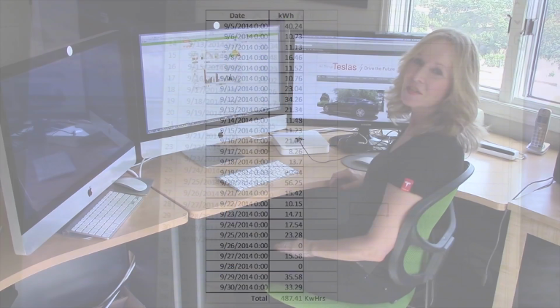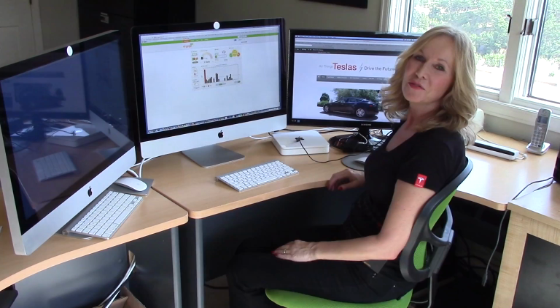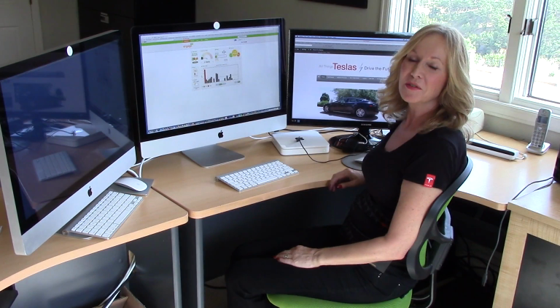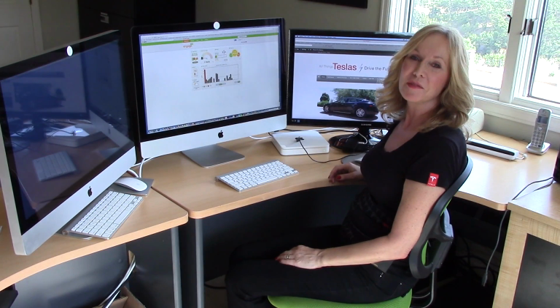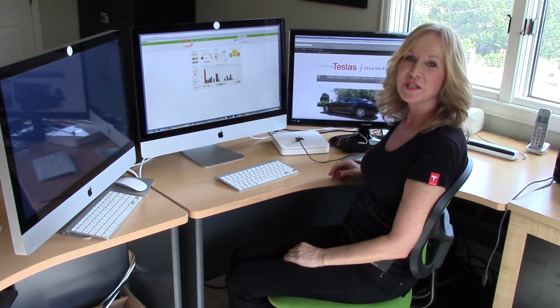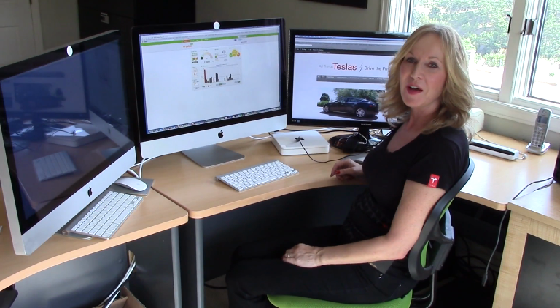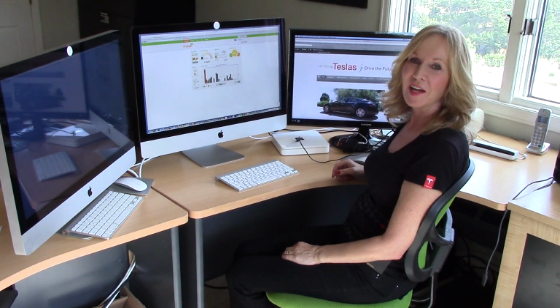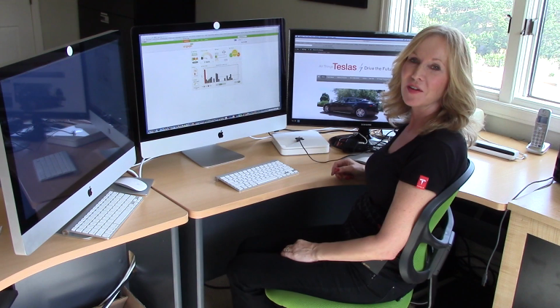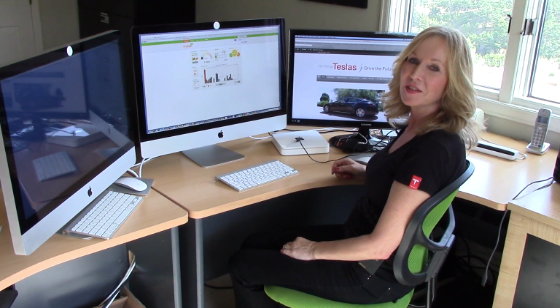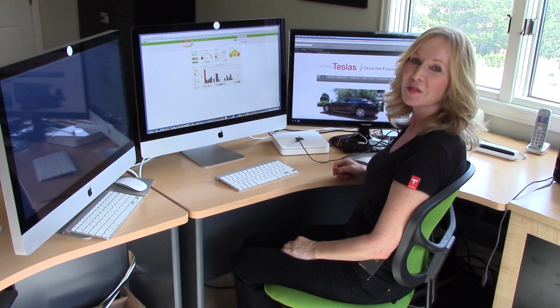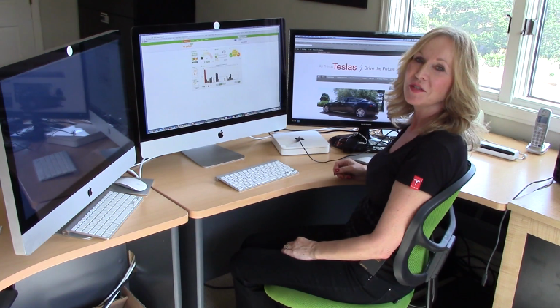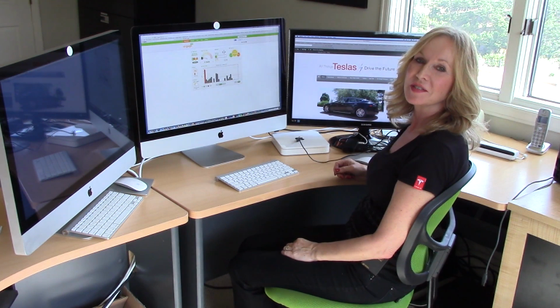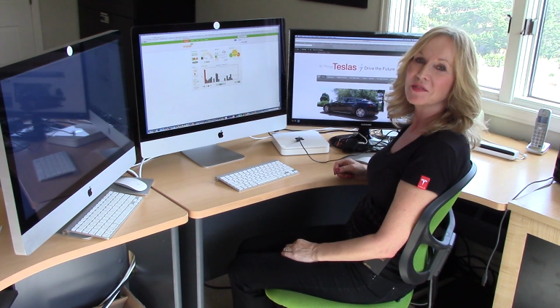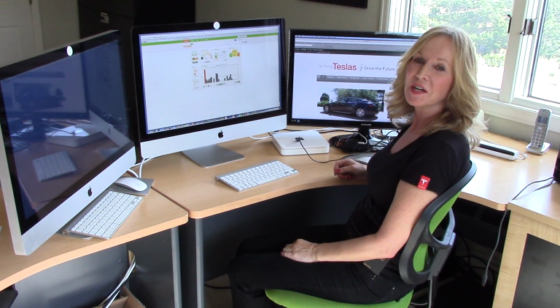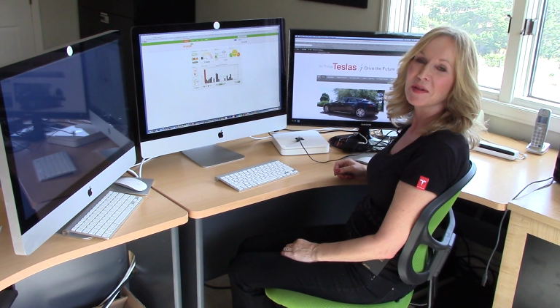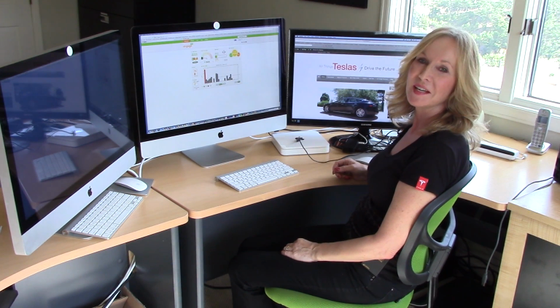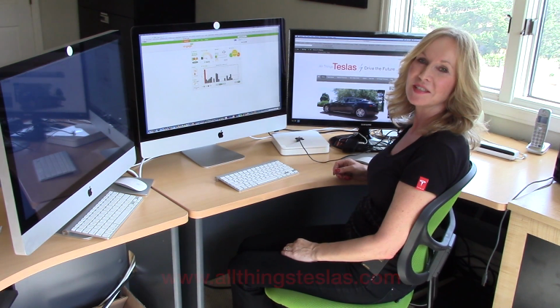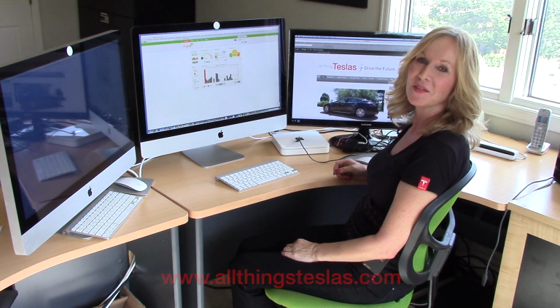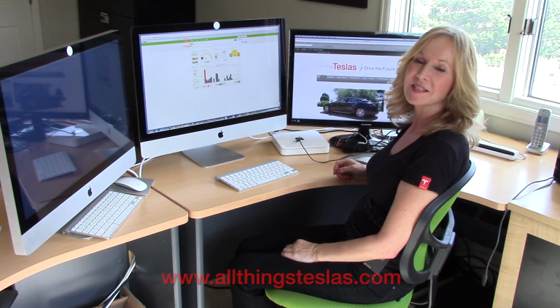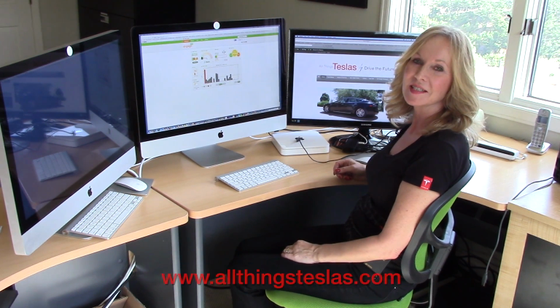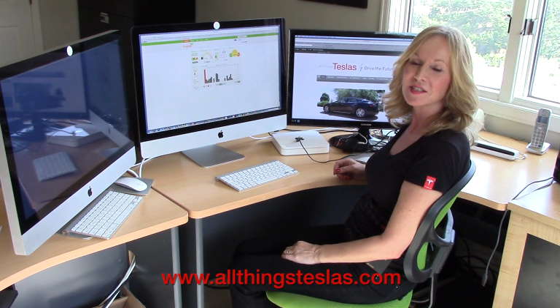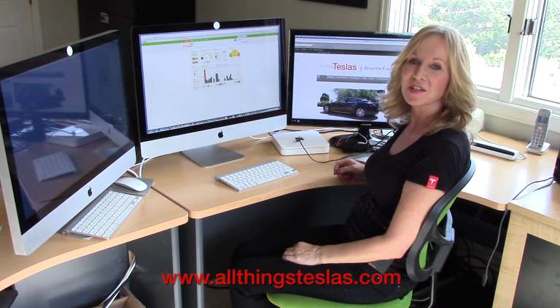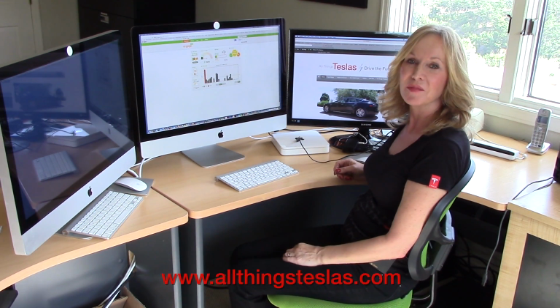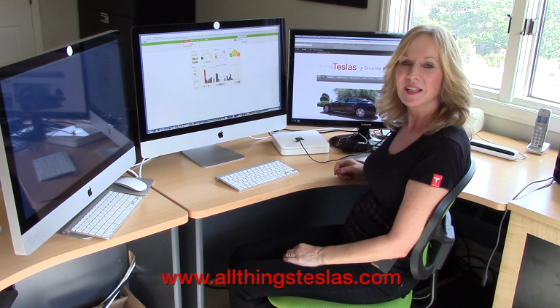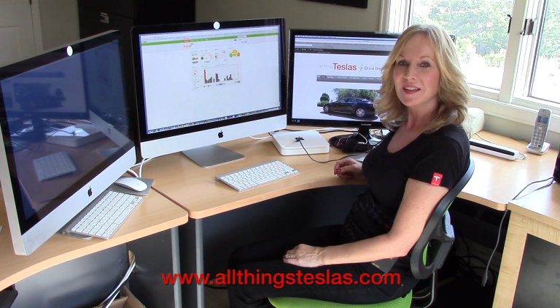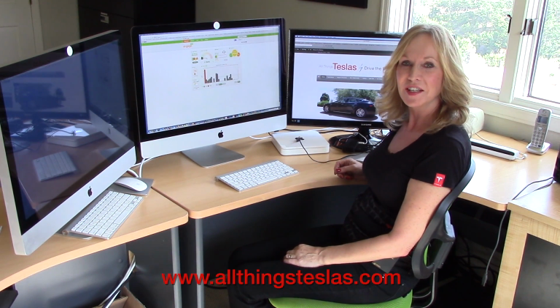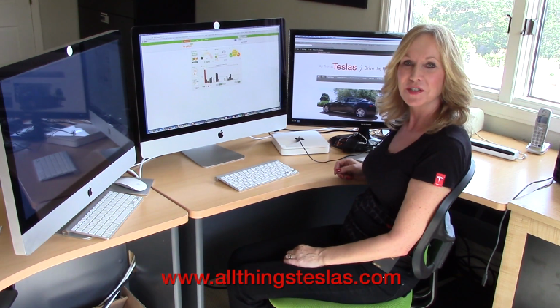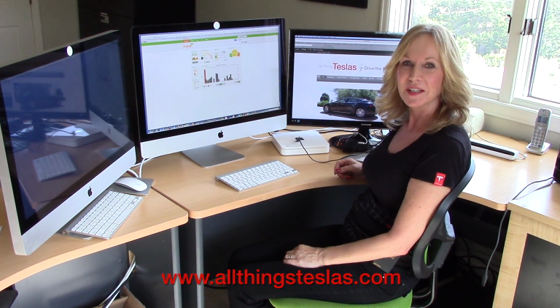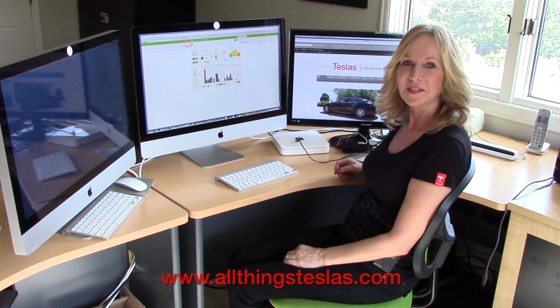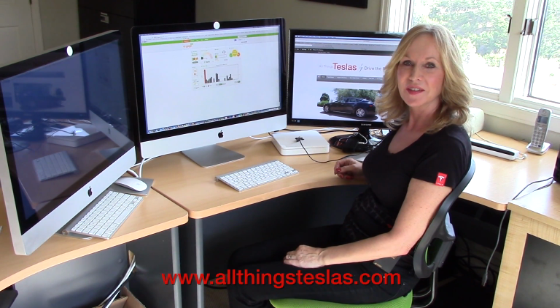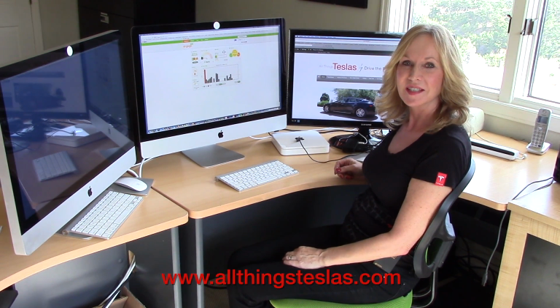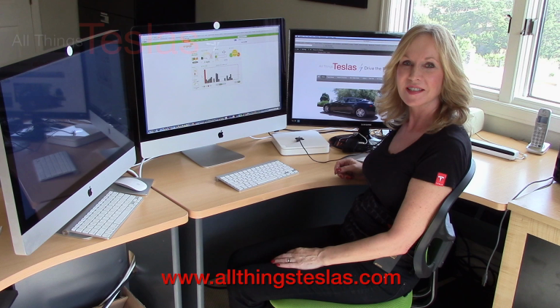For more information about LionGuard or to purchase, visit our website at allthingsteslas.com. Thank you for joining us at All Things Teslas.